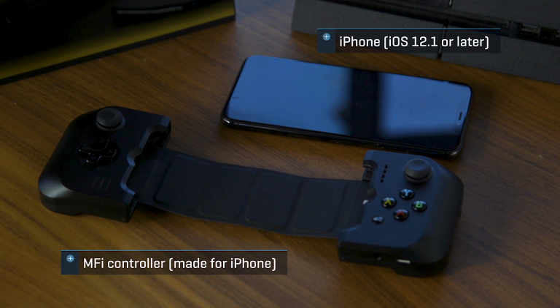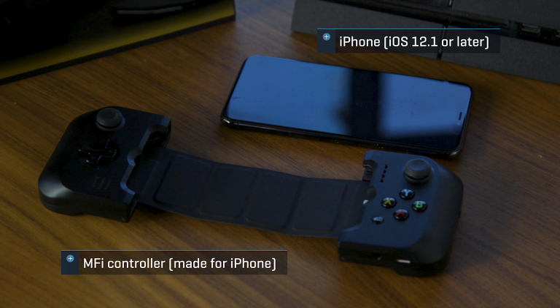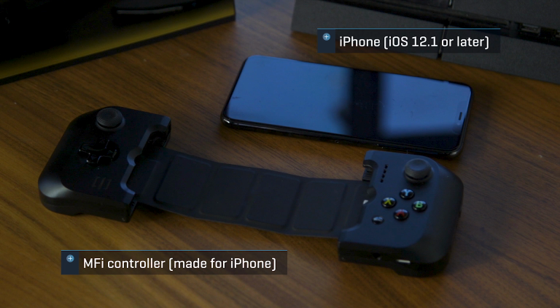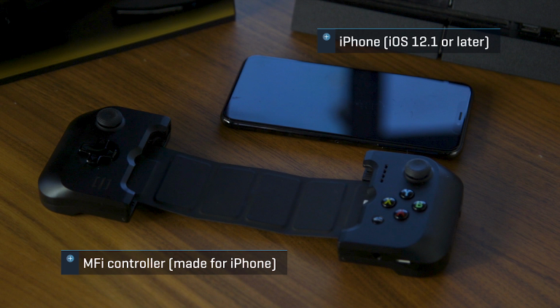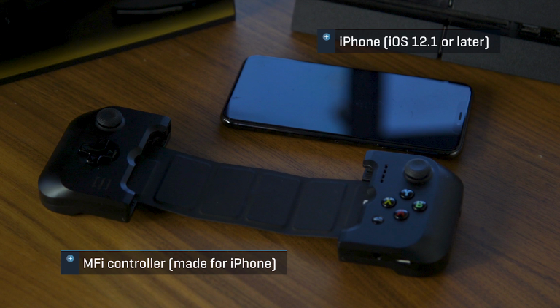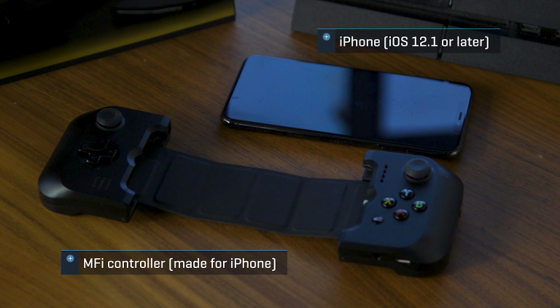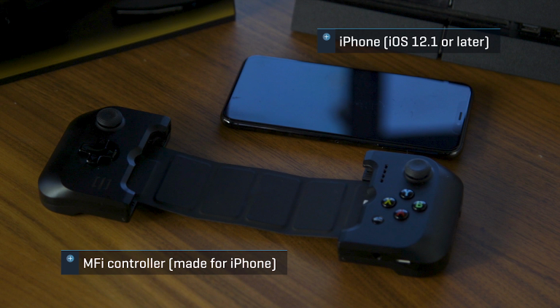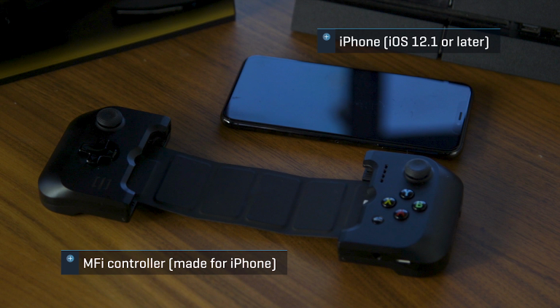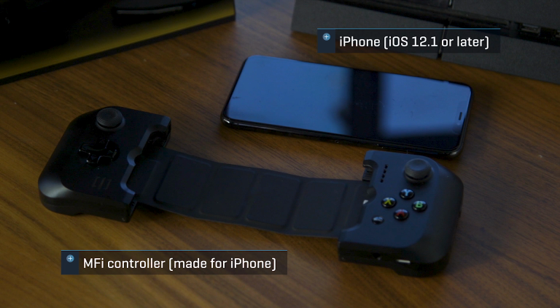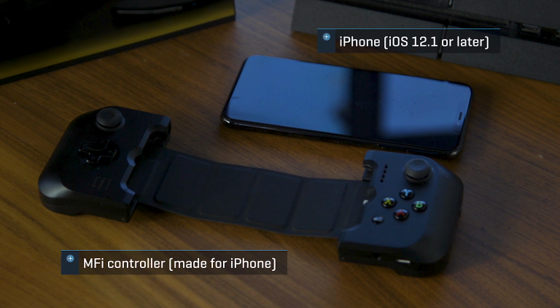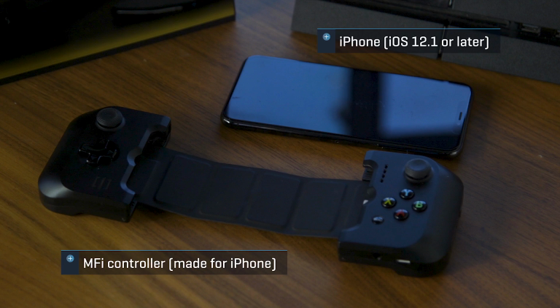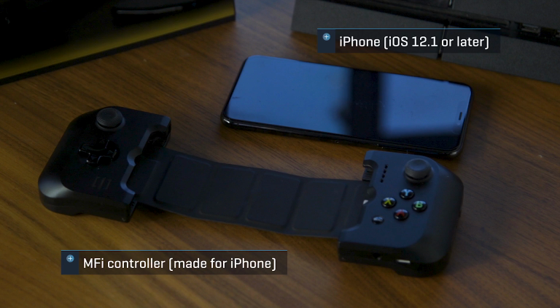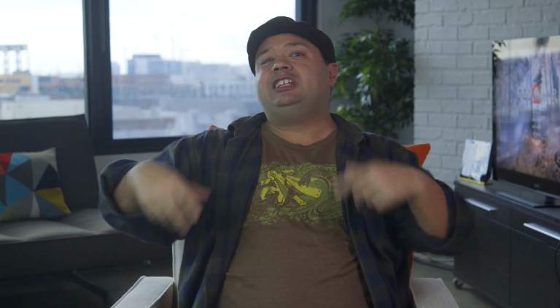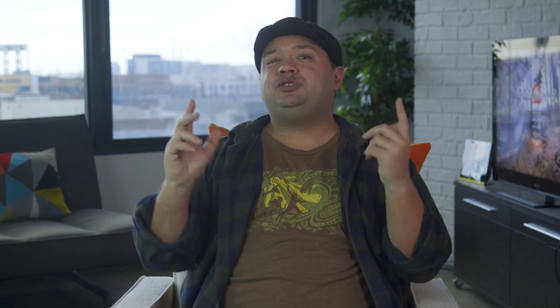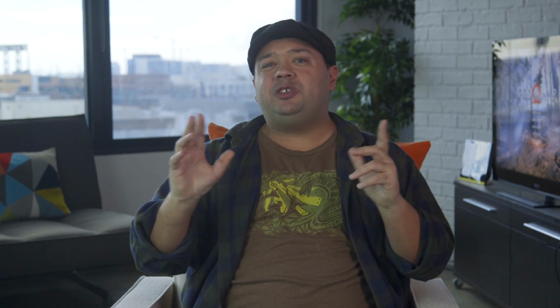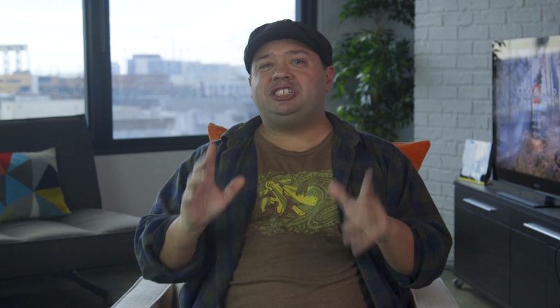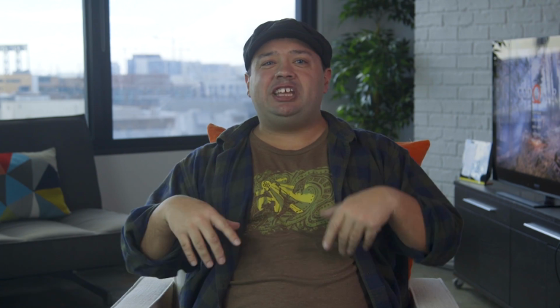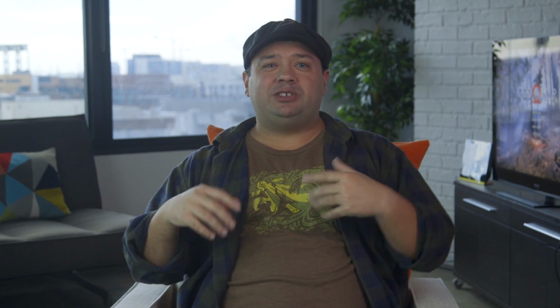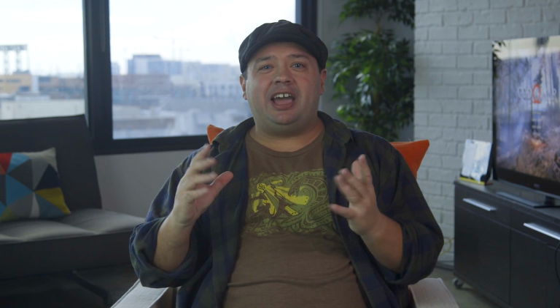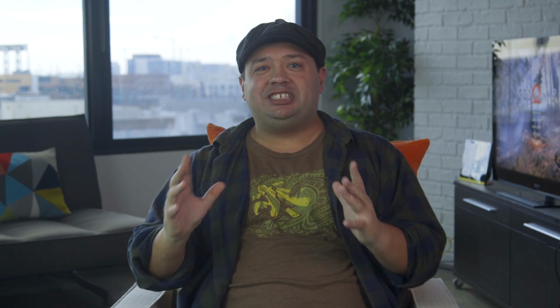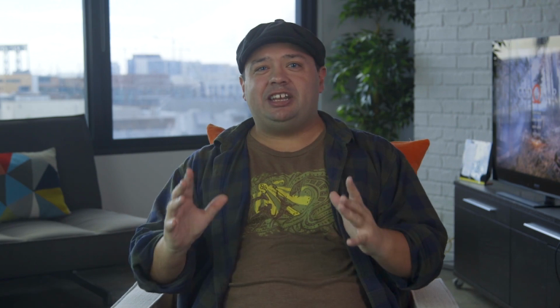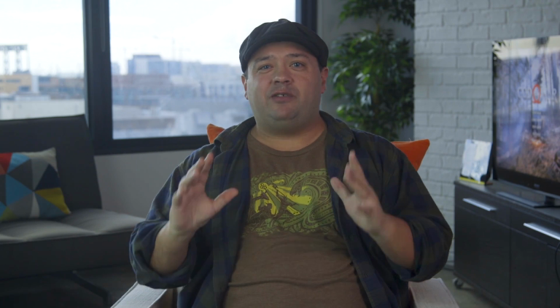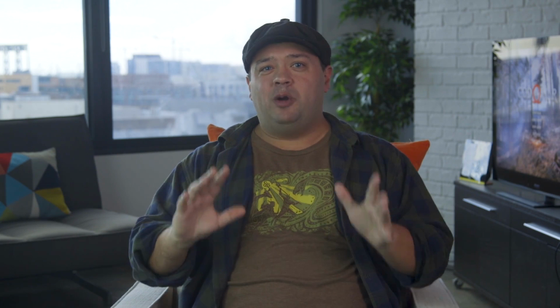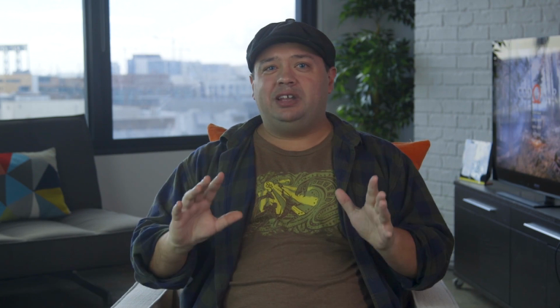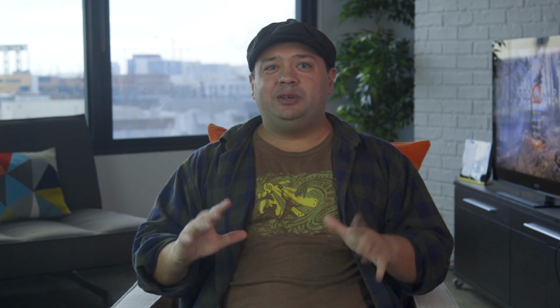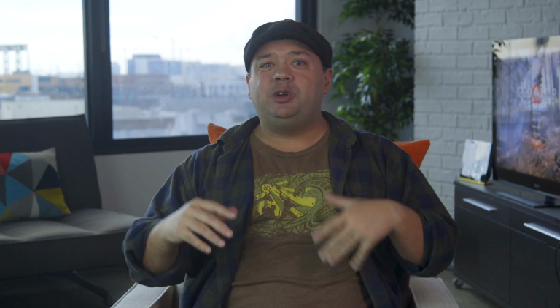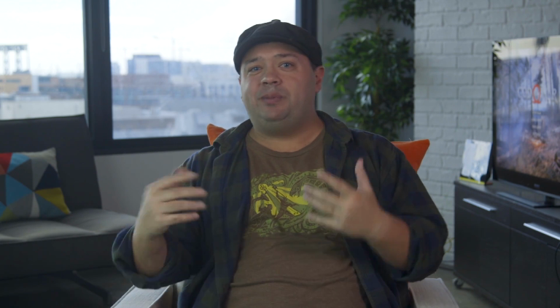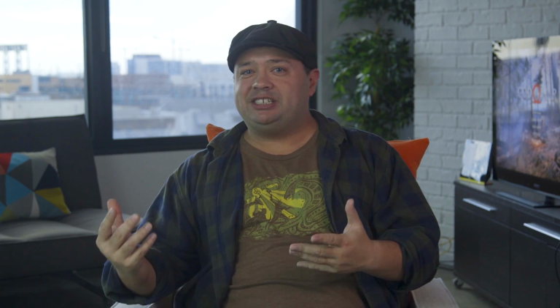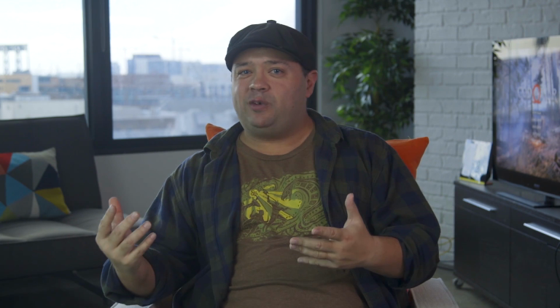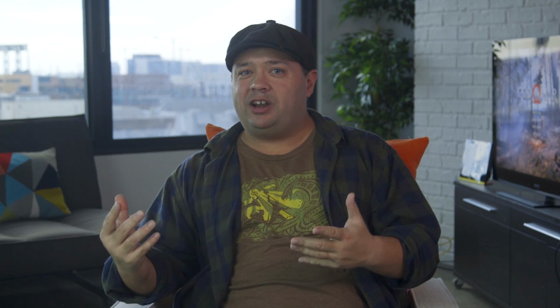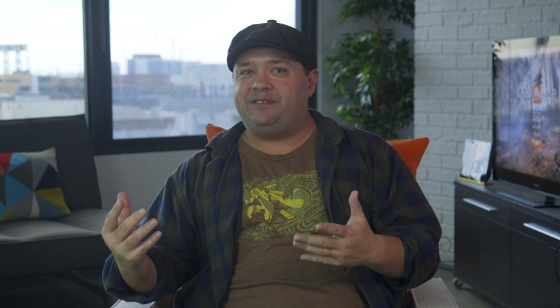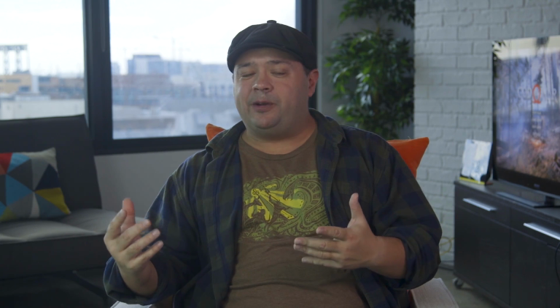Alternatively, you can also use the Gamevice. Now let's run through the steps on how to set up remote play between your PS4 and iPhone.